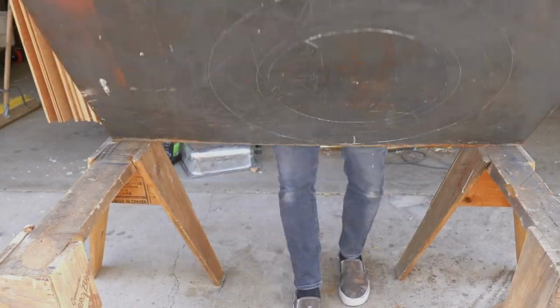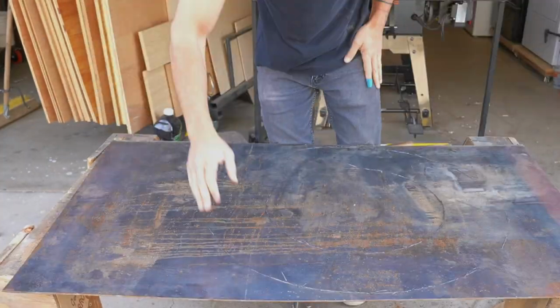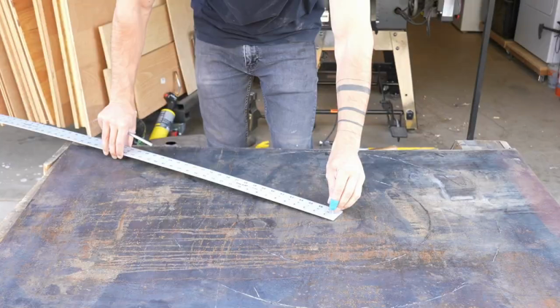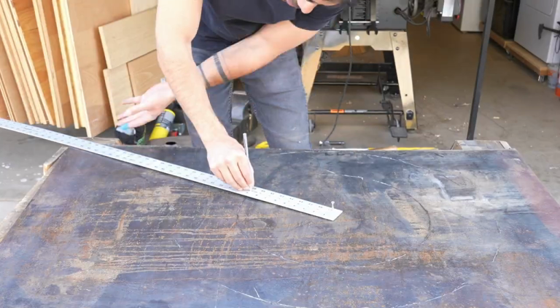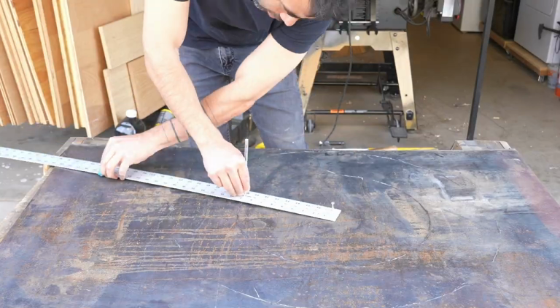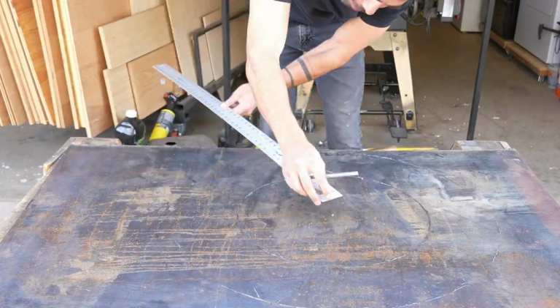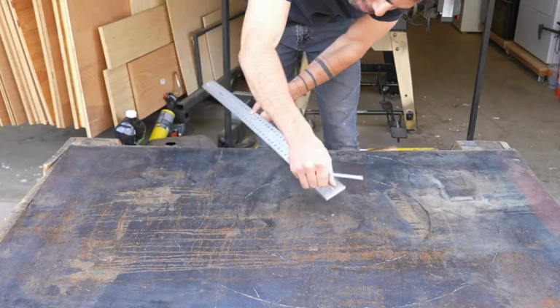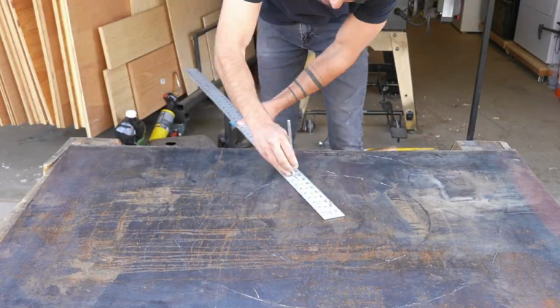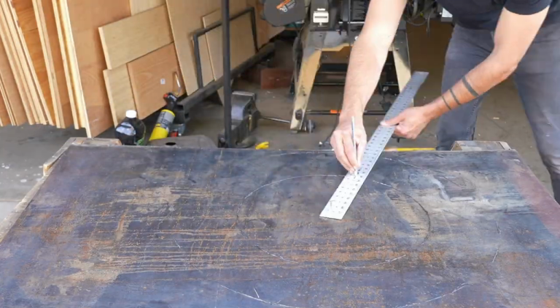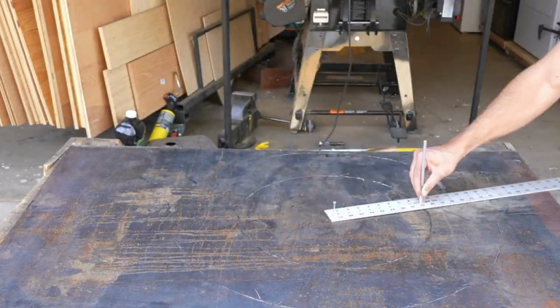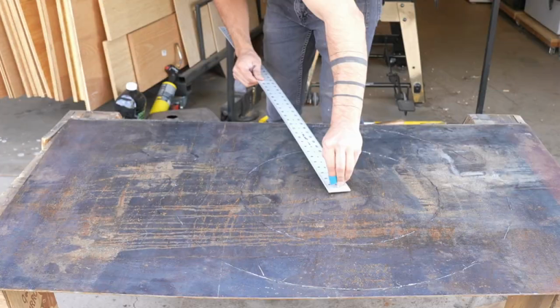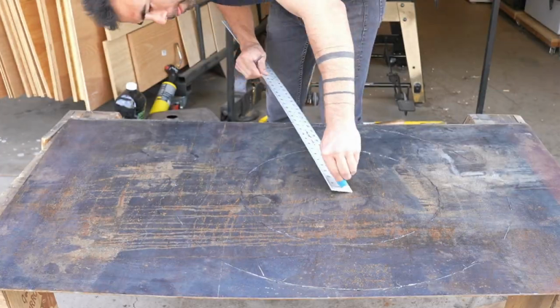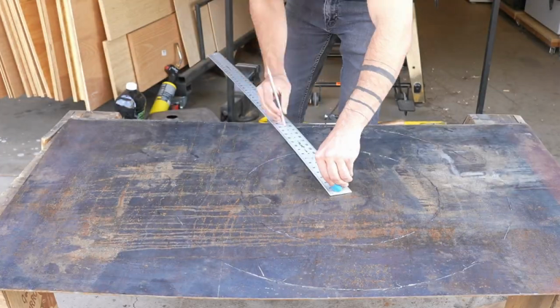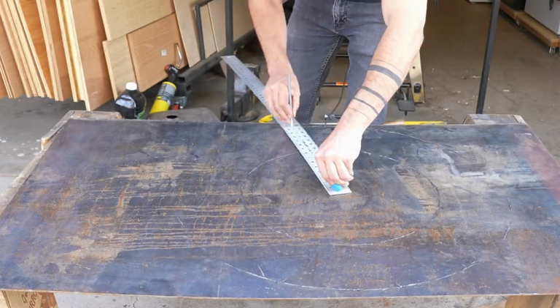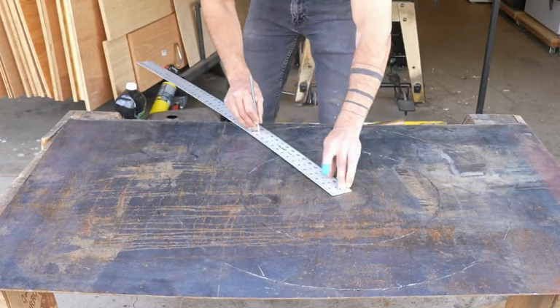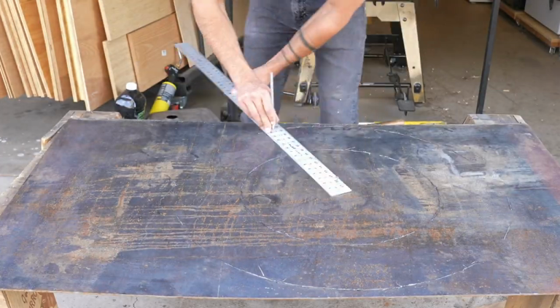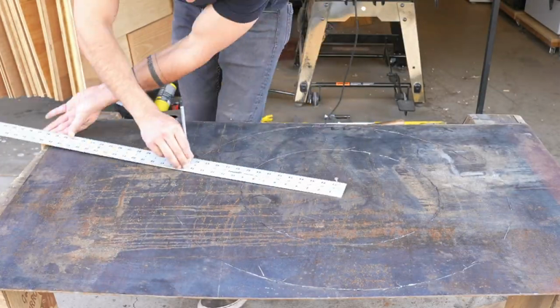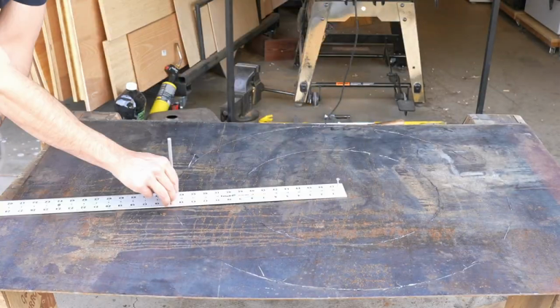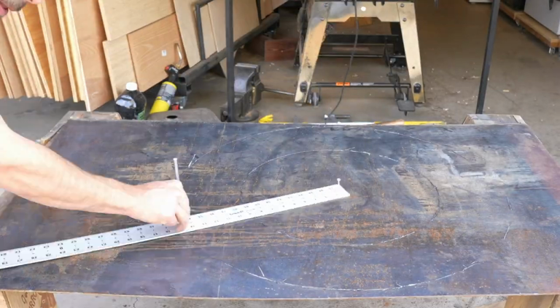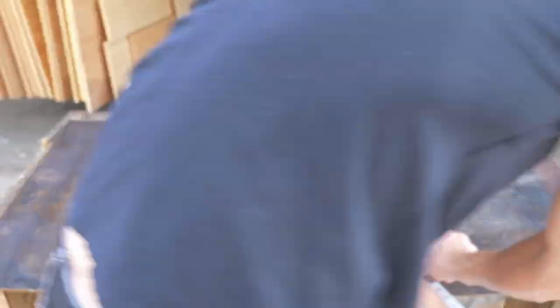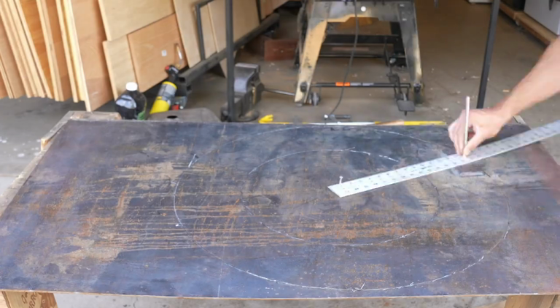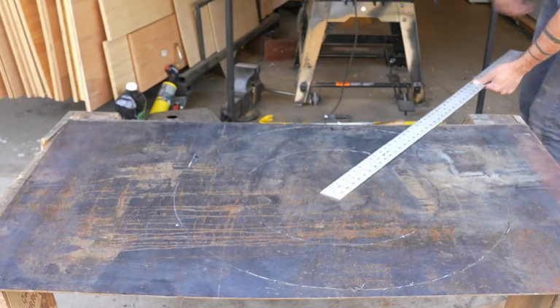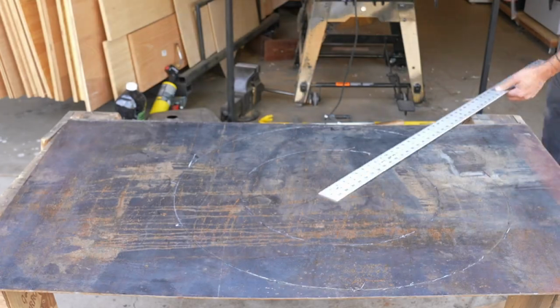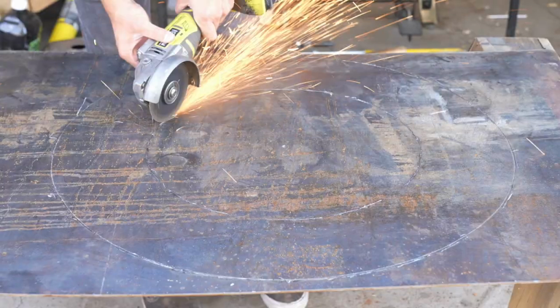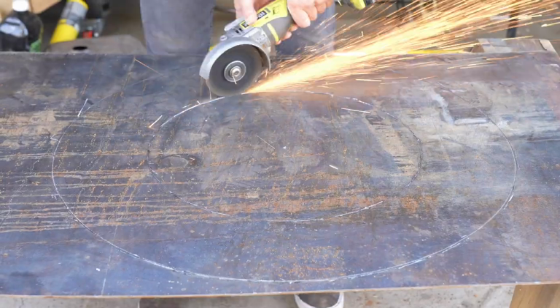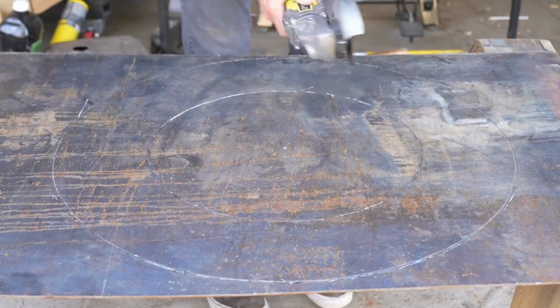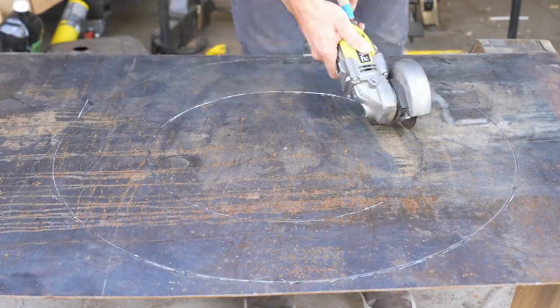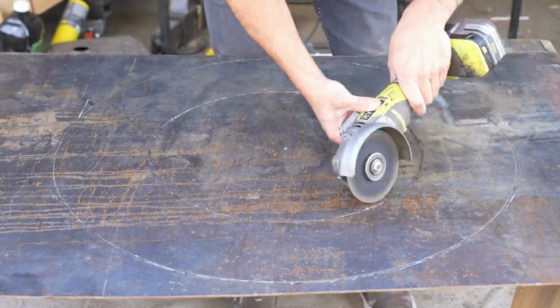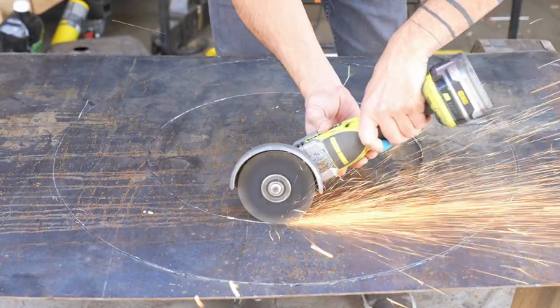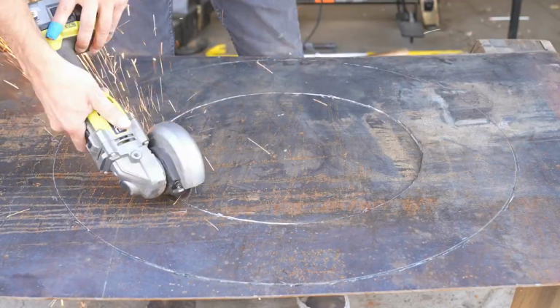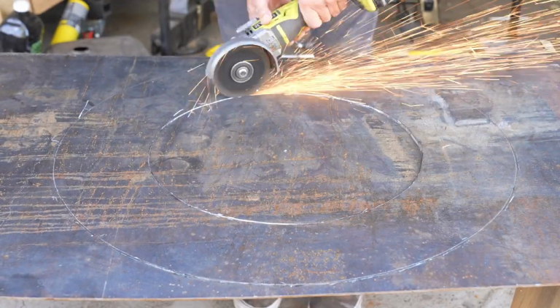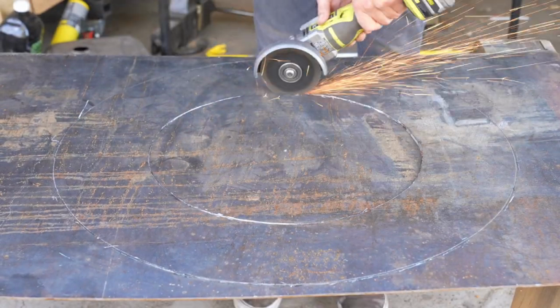I cut most of the way through on one side, flipped it over, and then finished cutting on the other side.